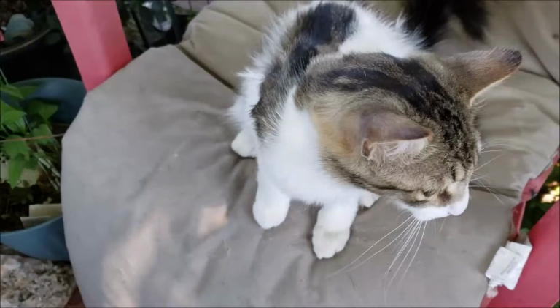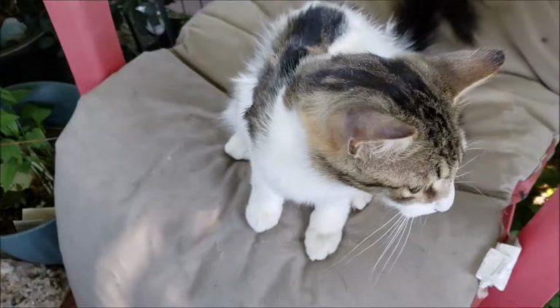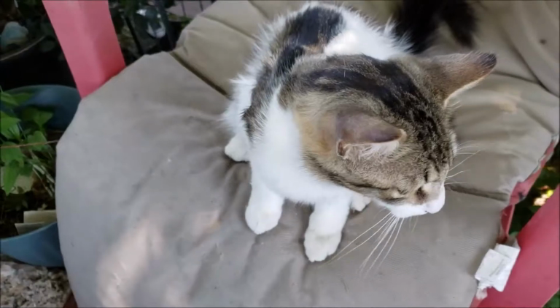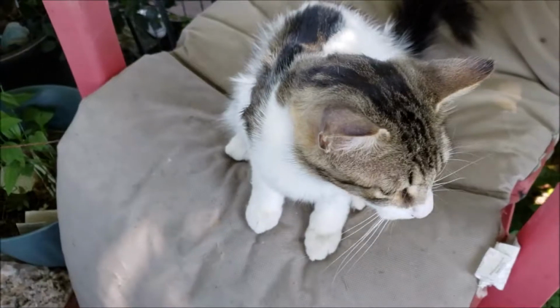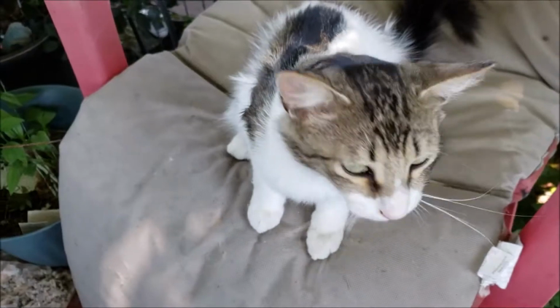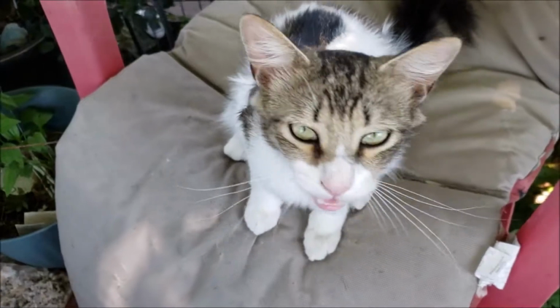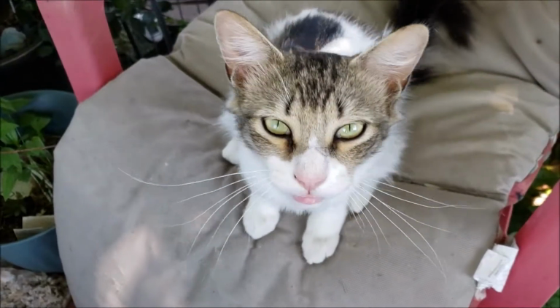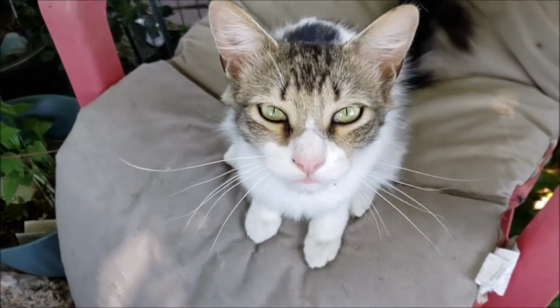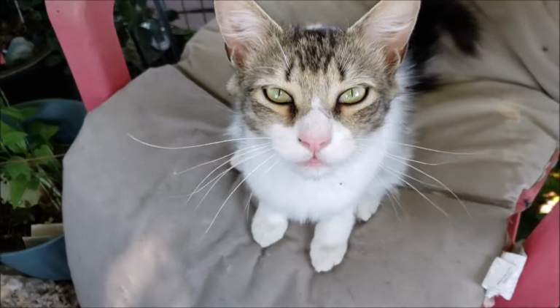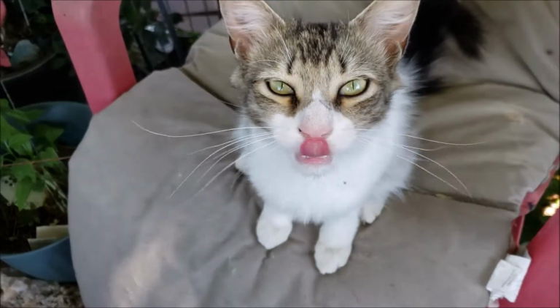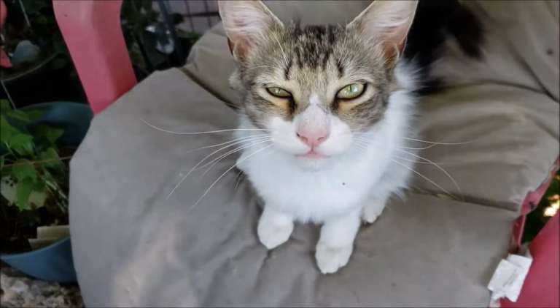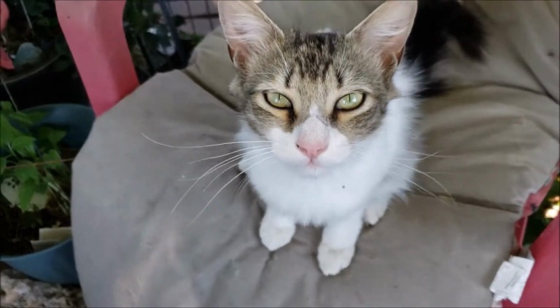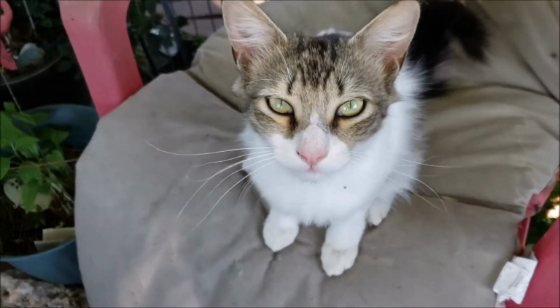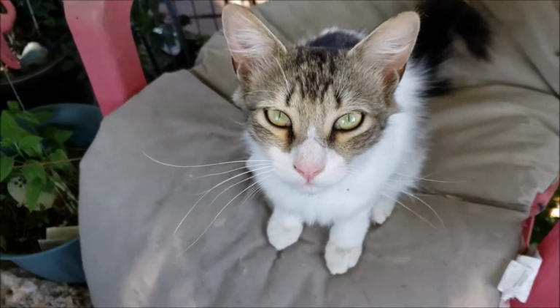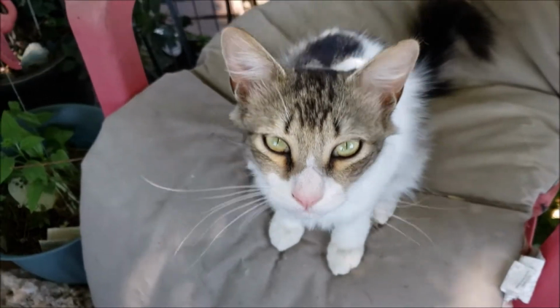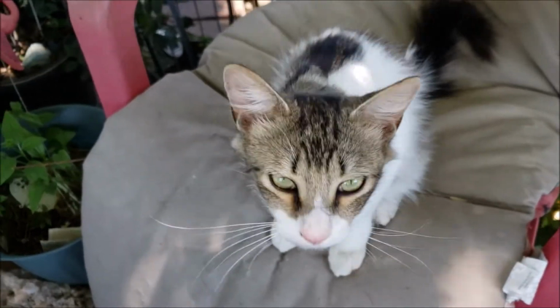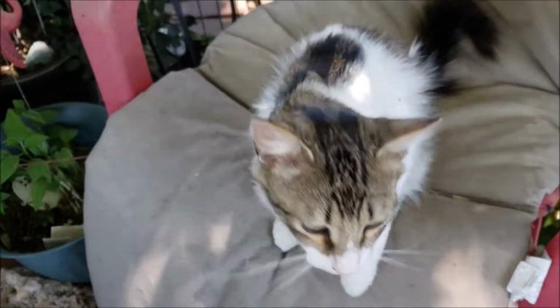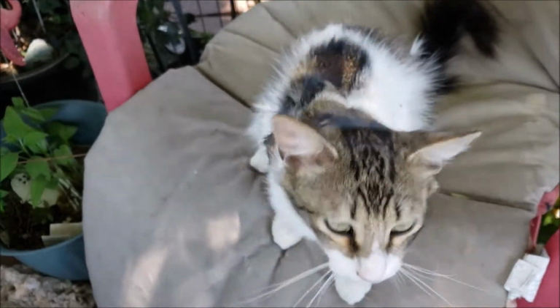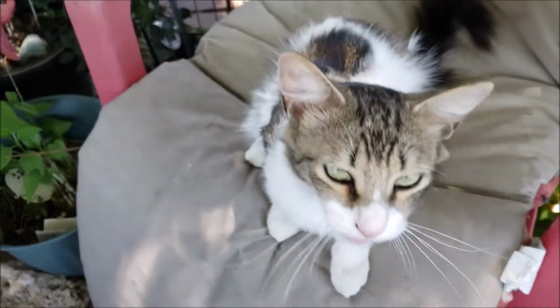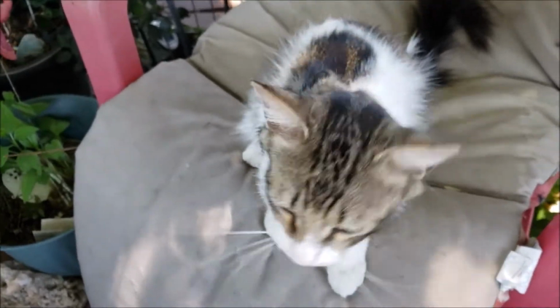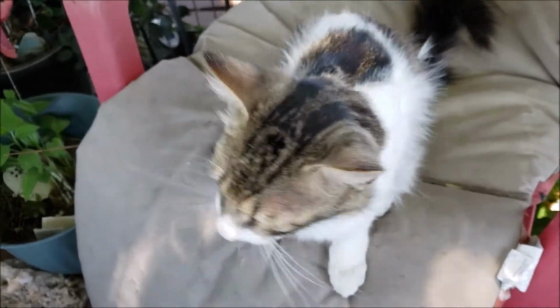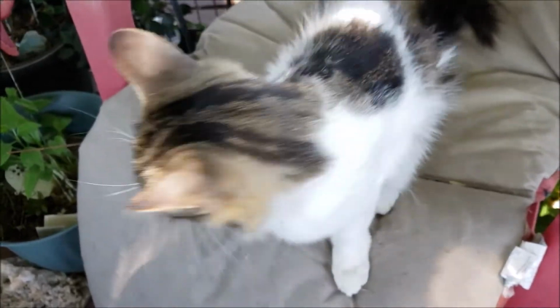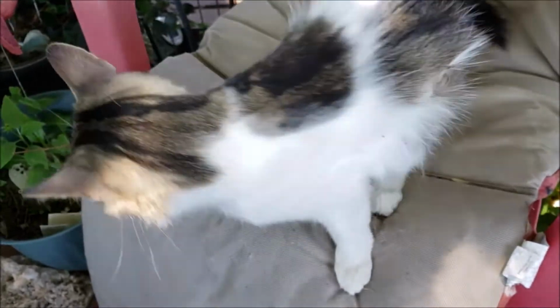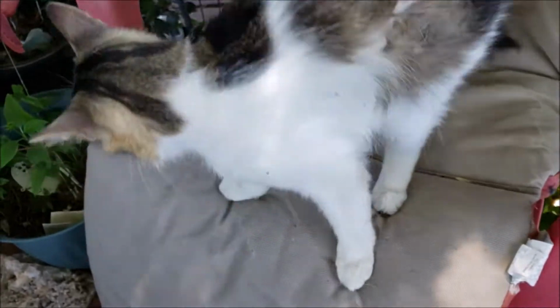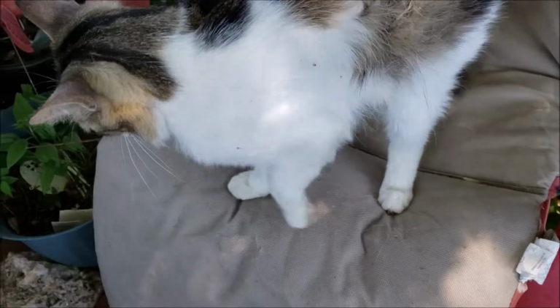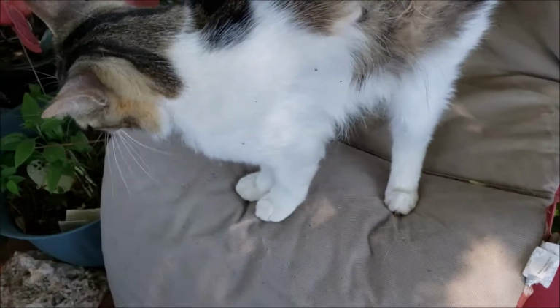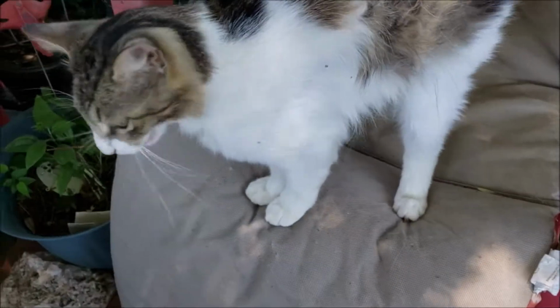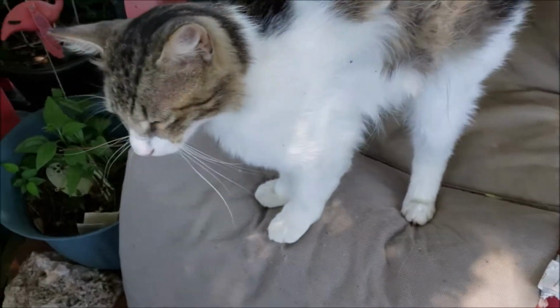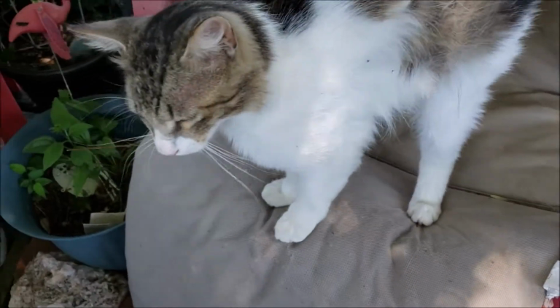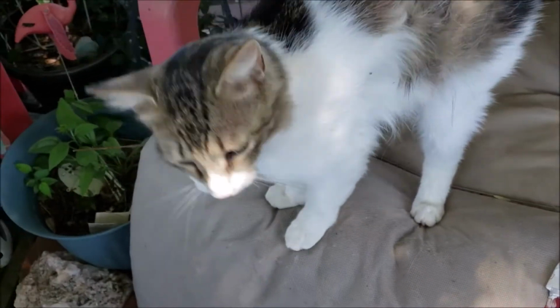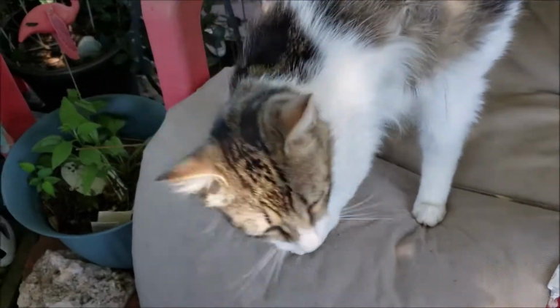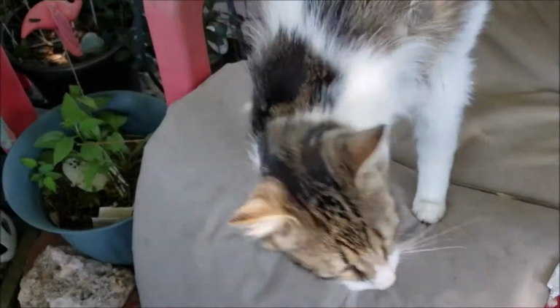And there's Squeaks. Hey Squeaks. Meow, meow.